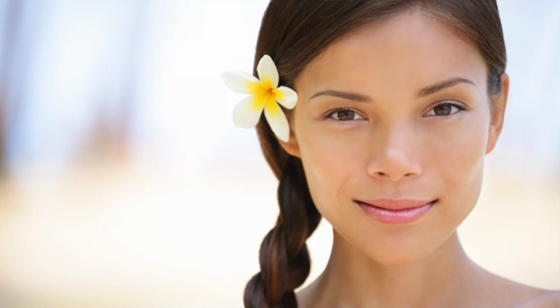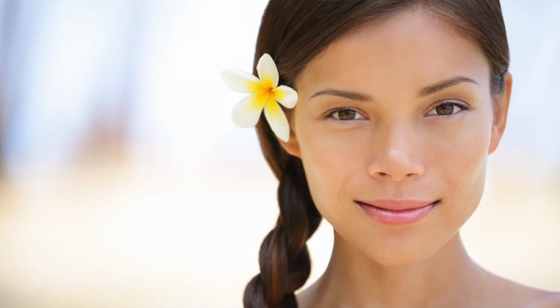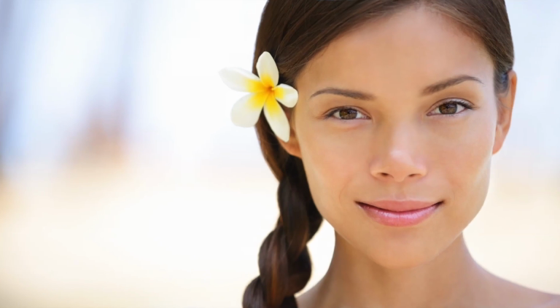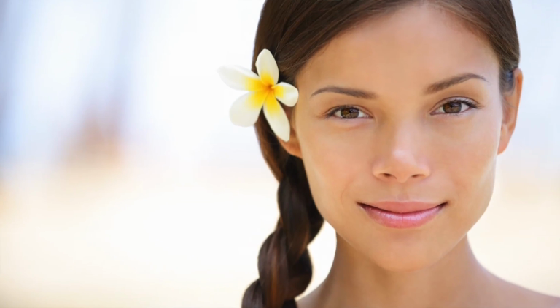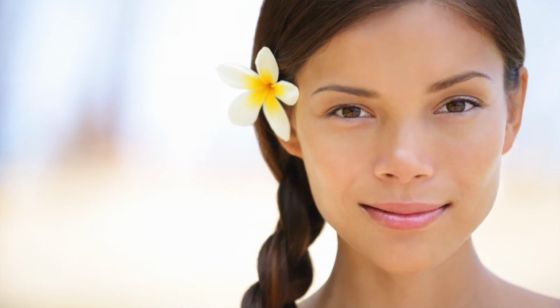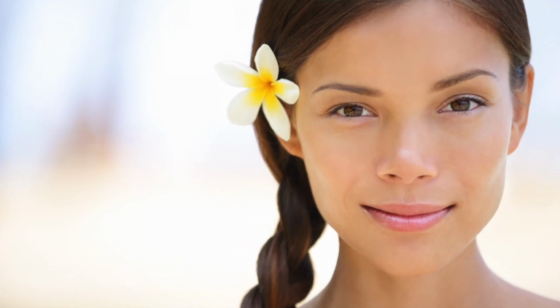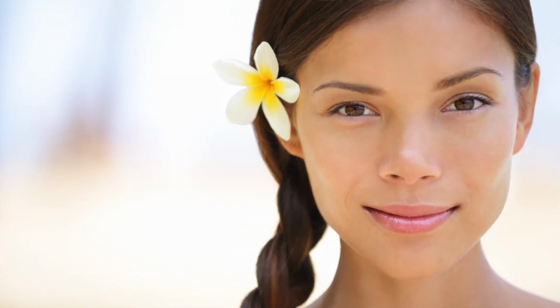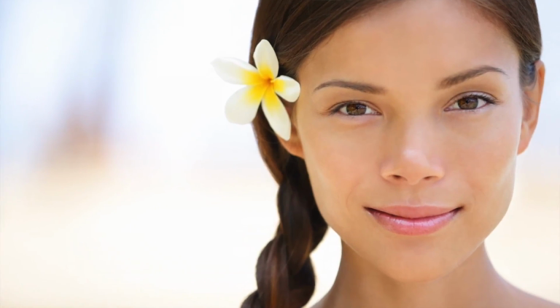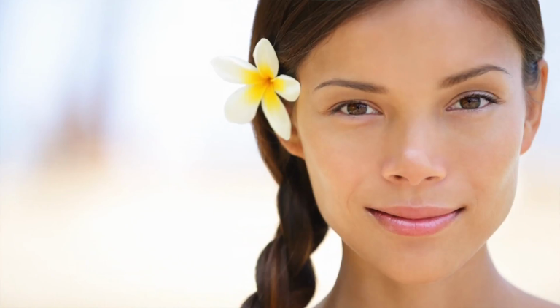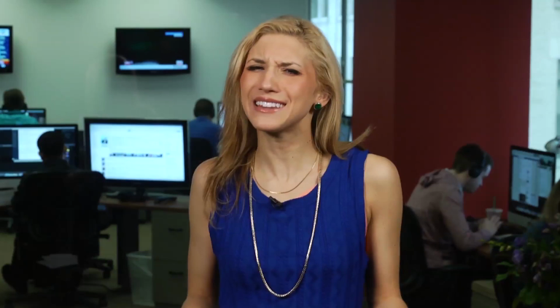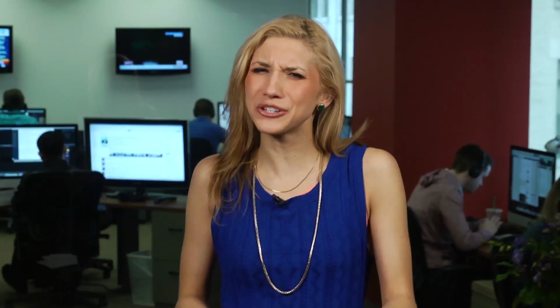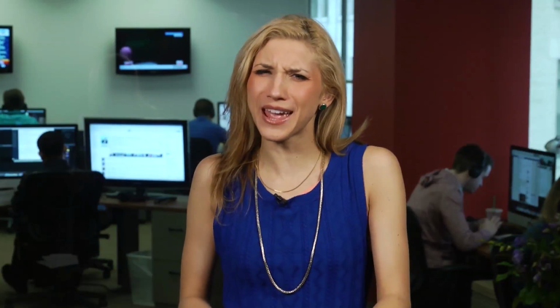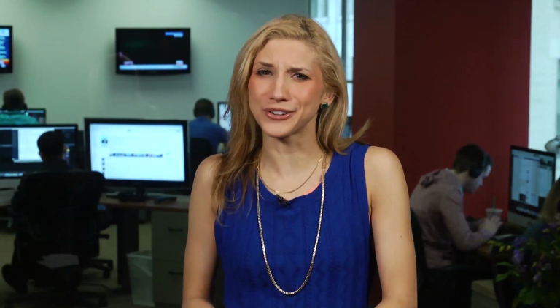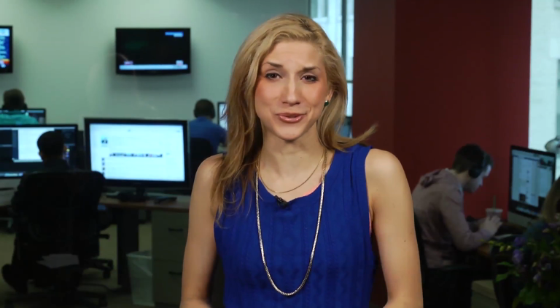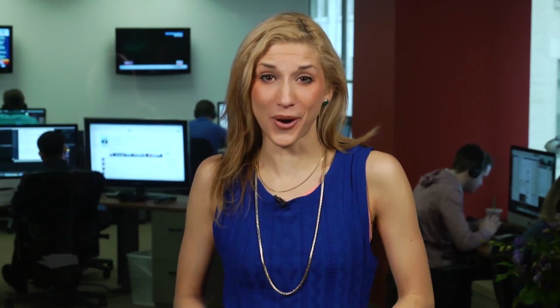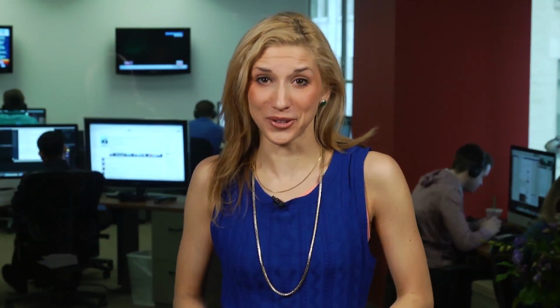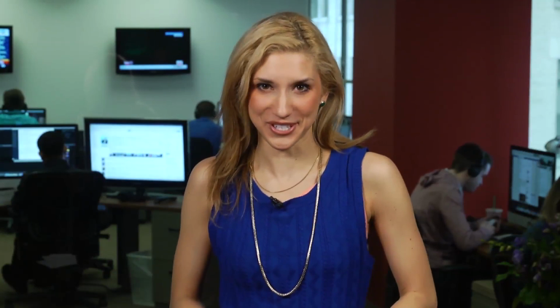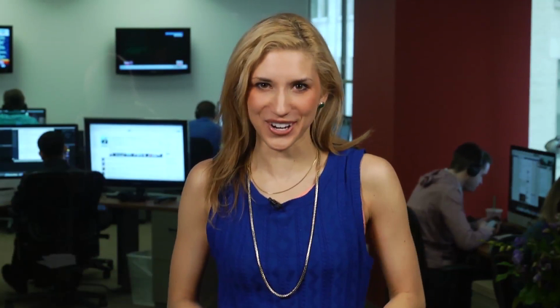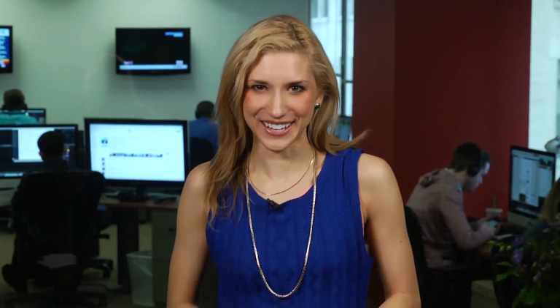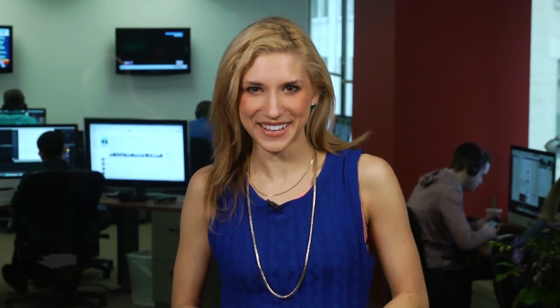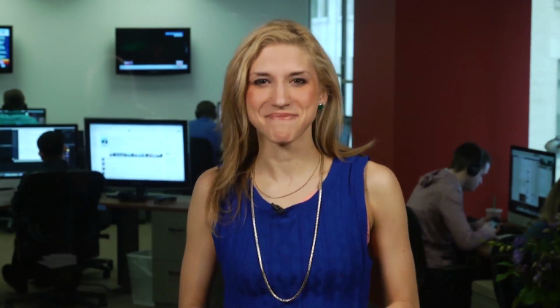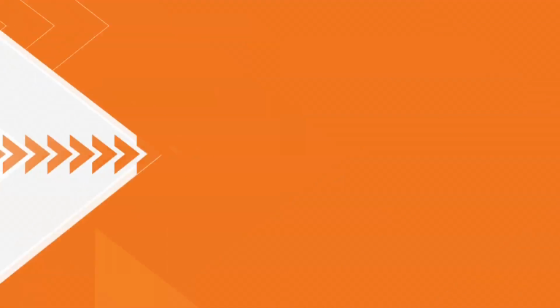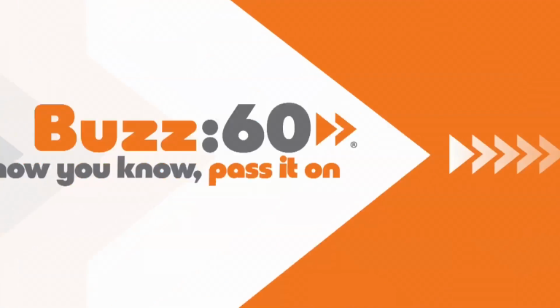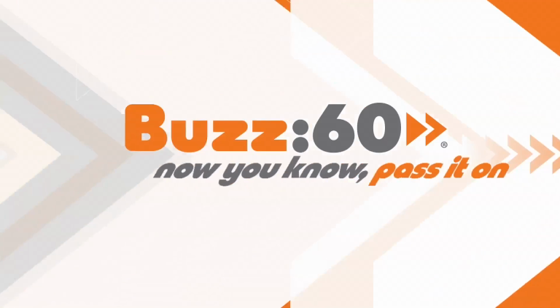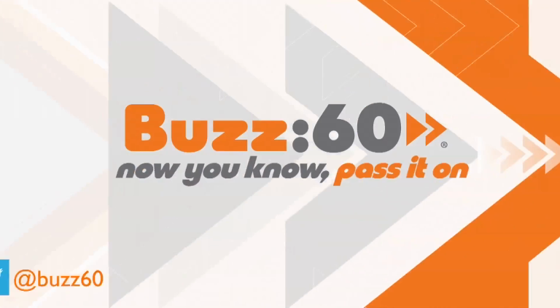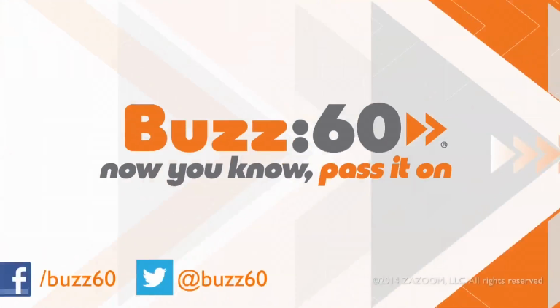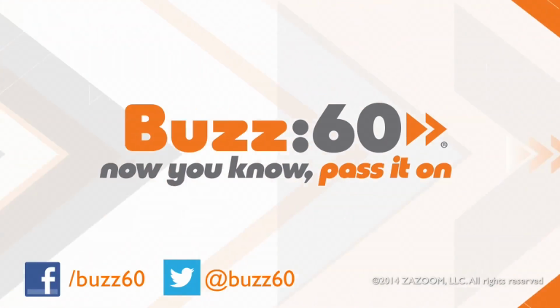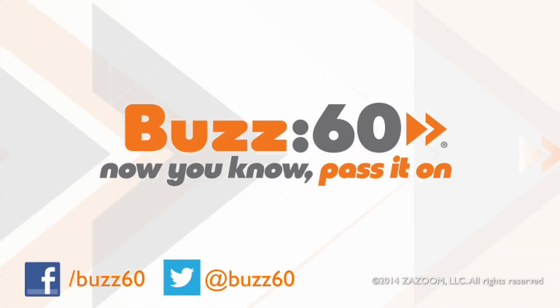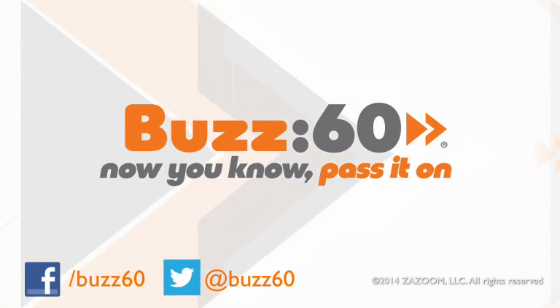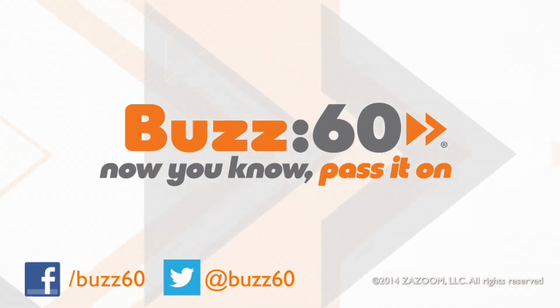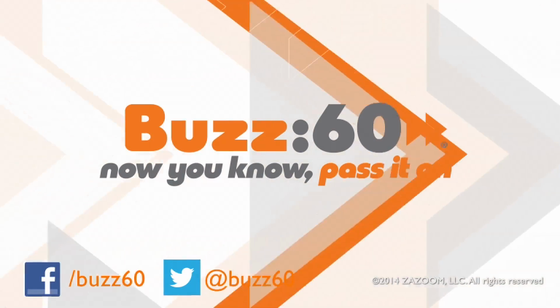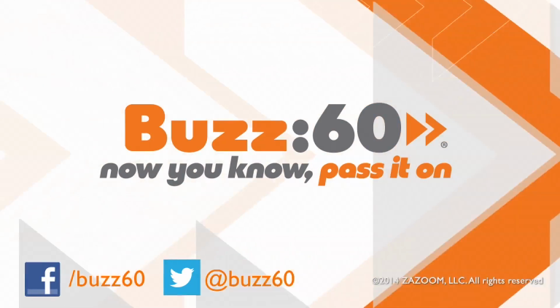So add a little dazzle to your style and let your hair do all the talking. Buzz60 — now you know, pass it on.